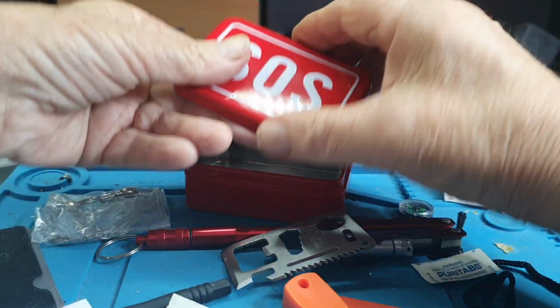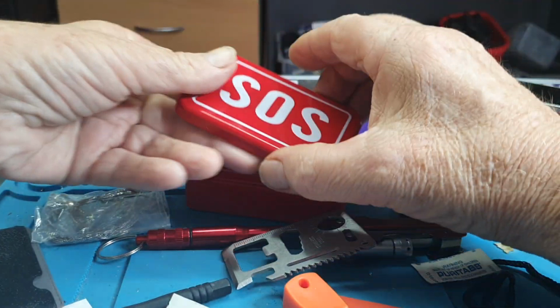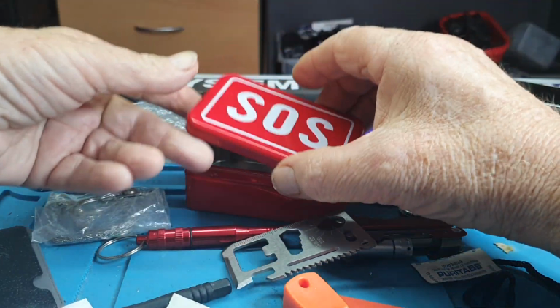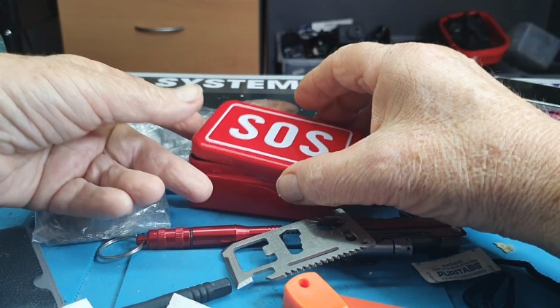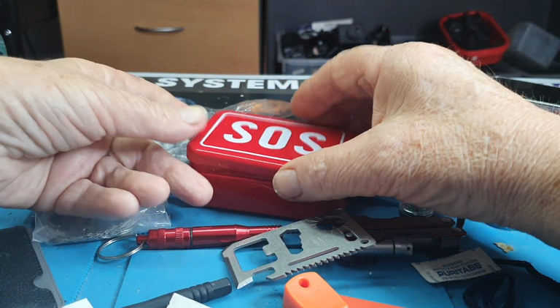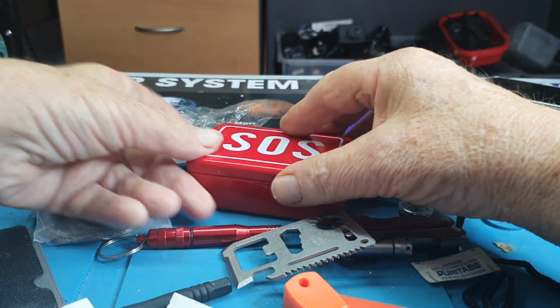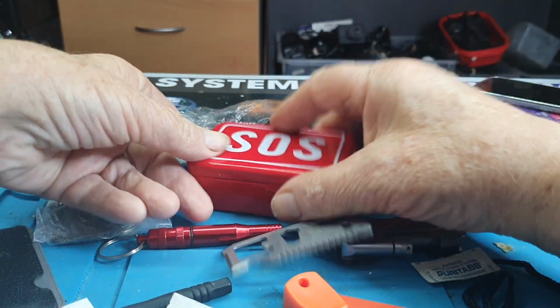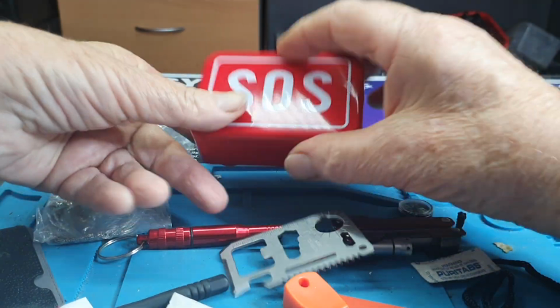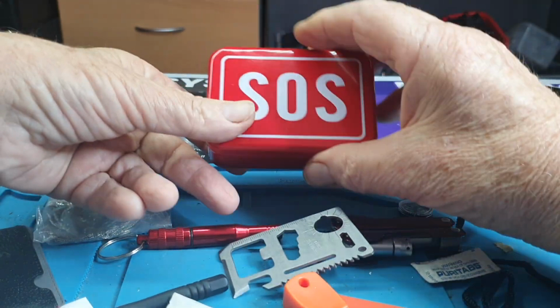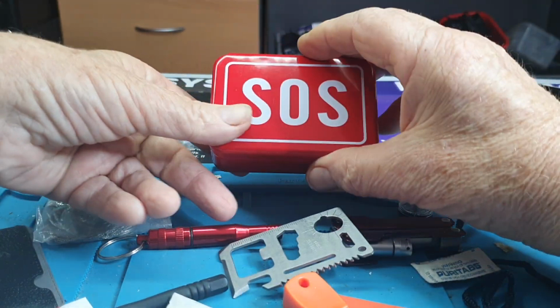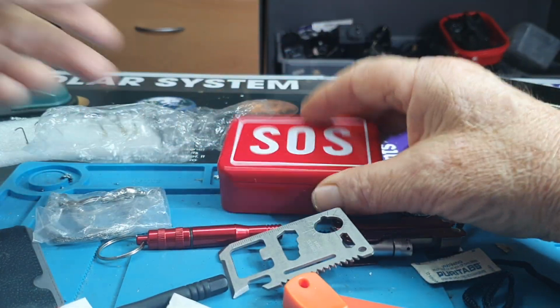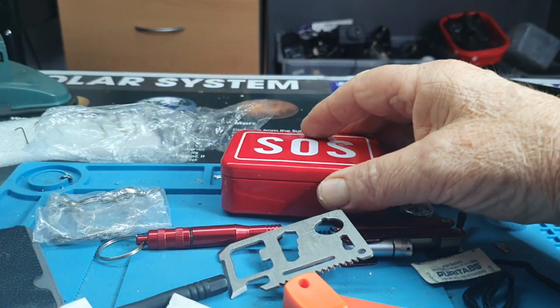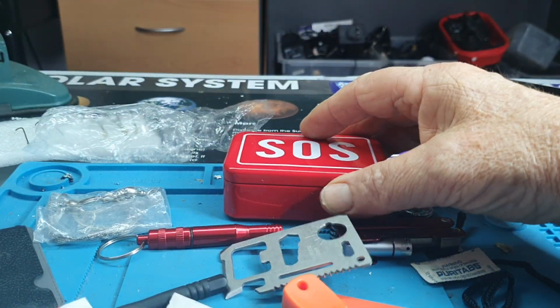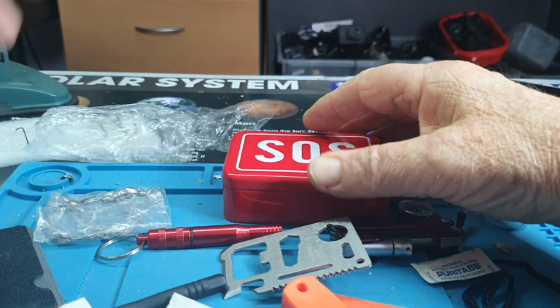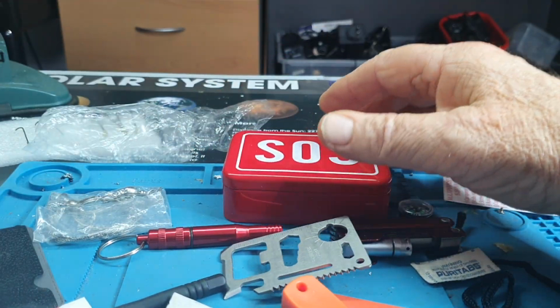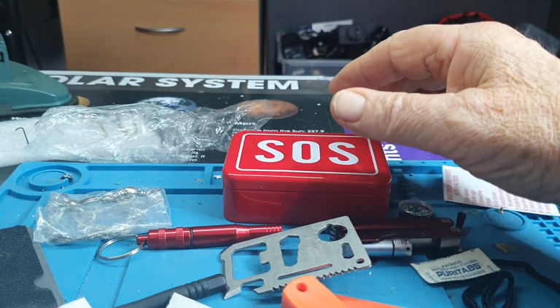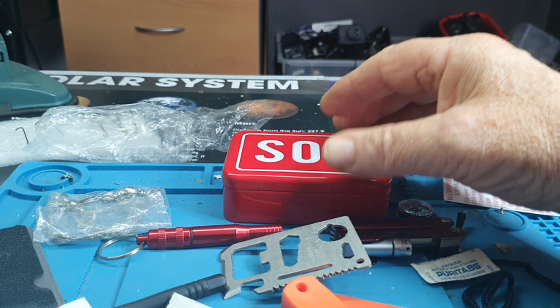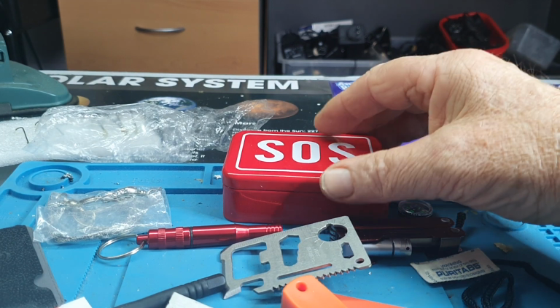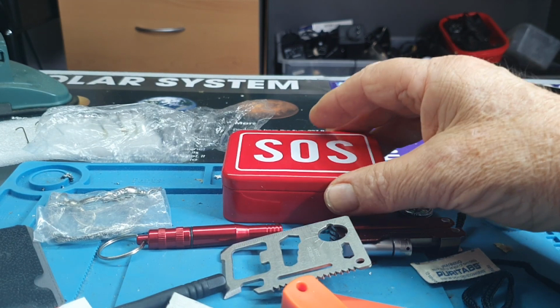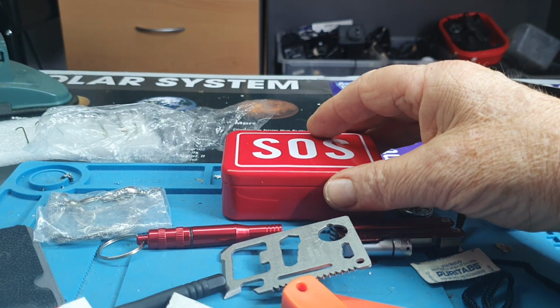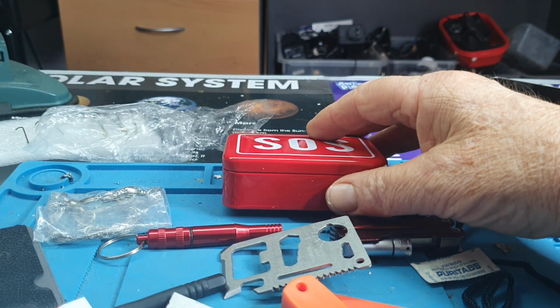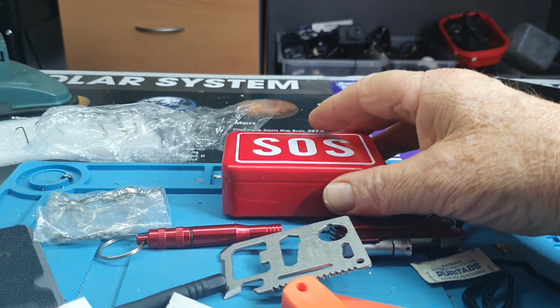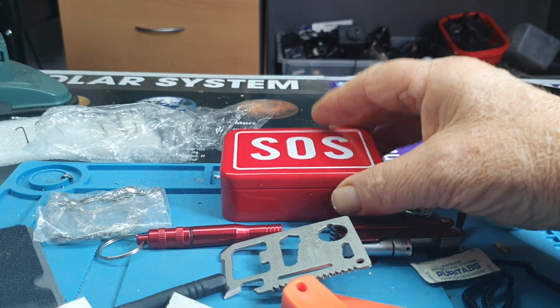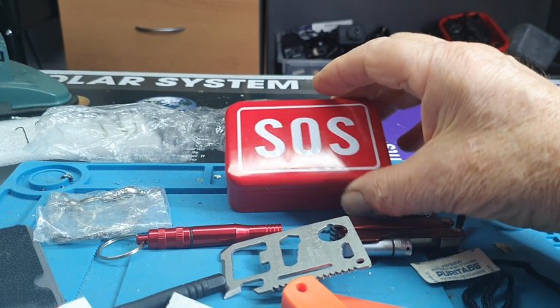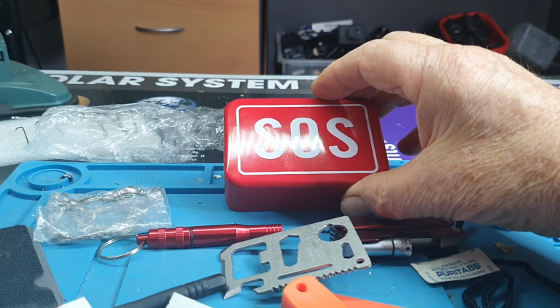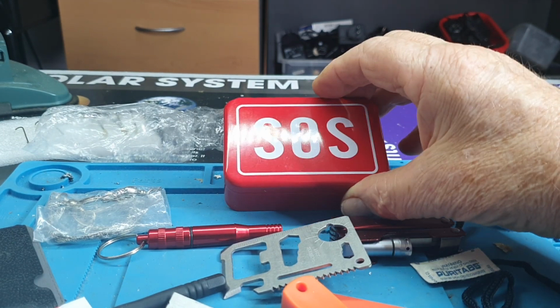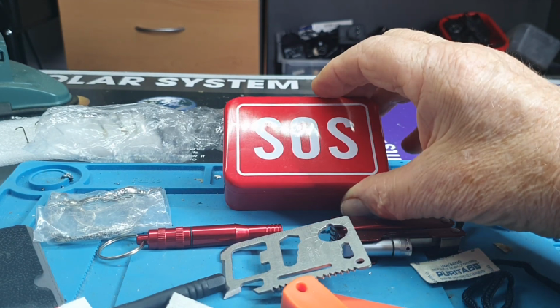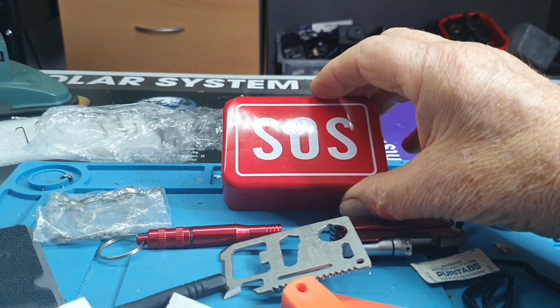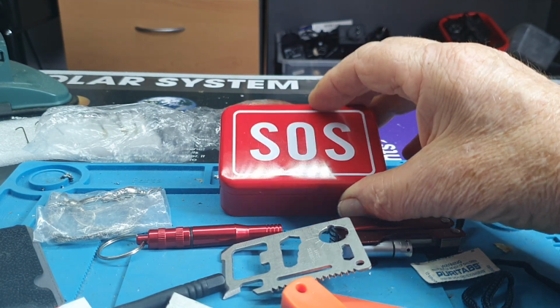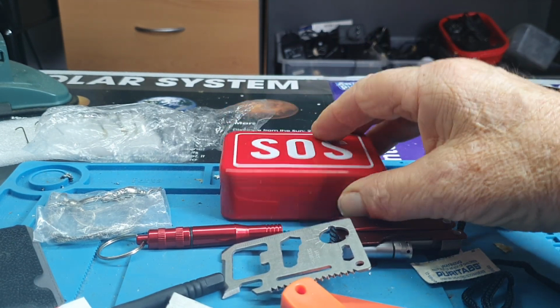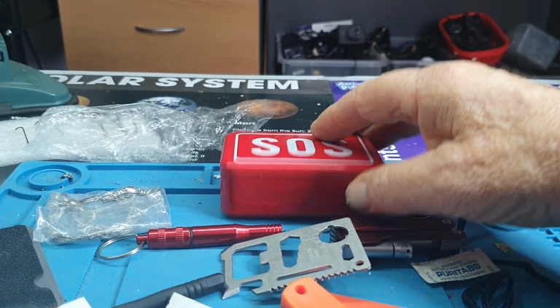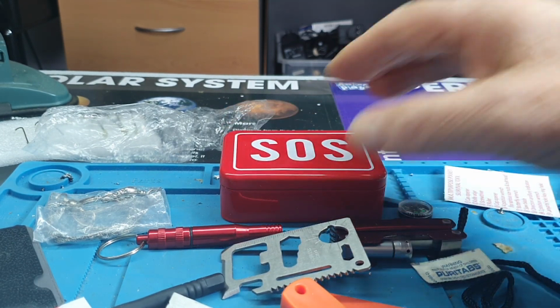All in all, pretty good for $14. Very happy with it. That's it, thank you.